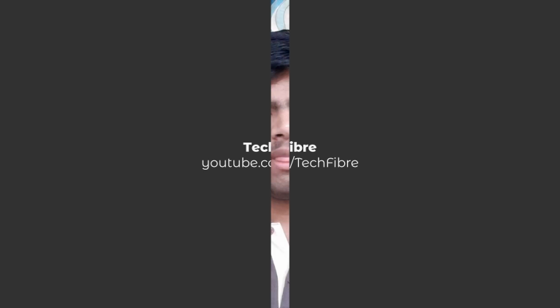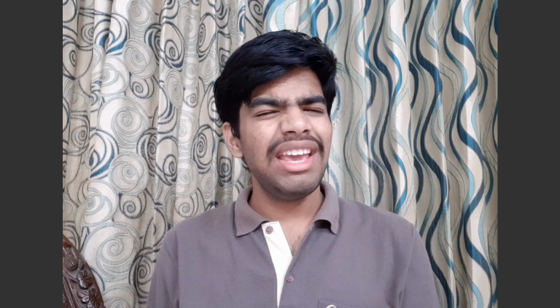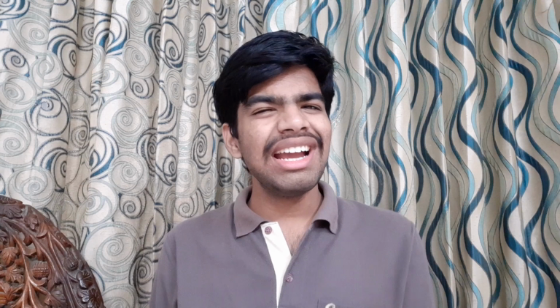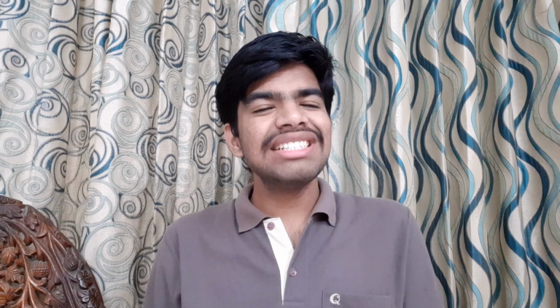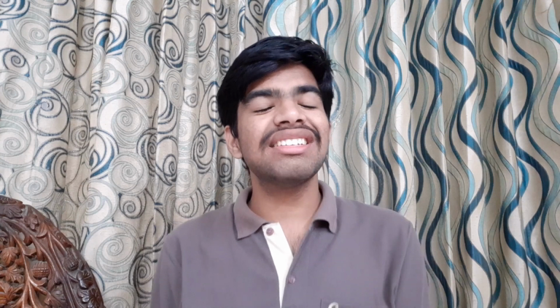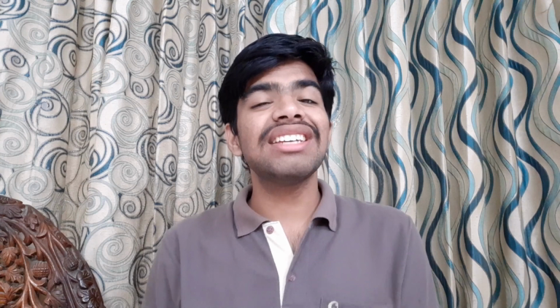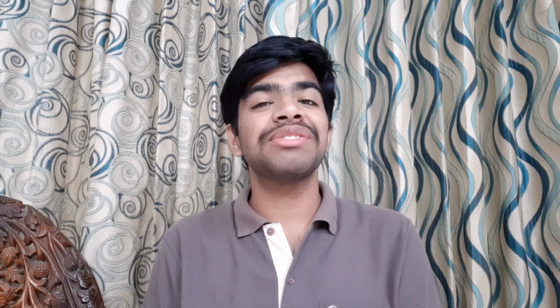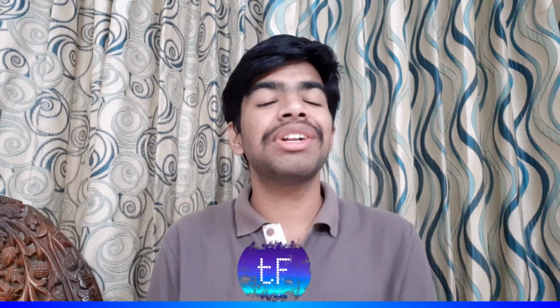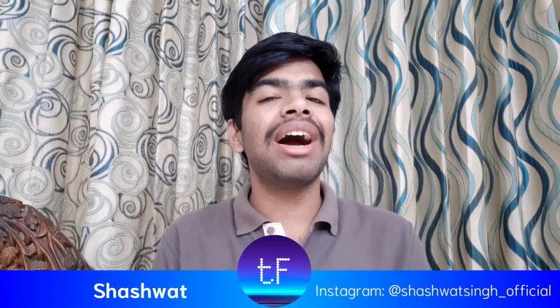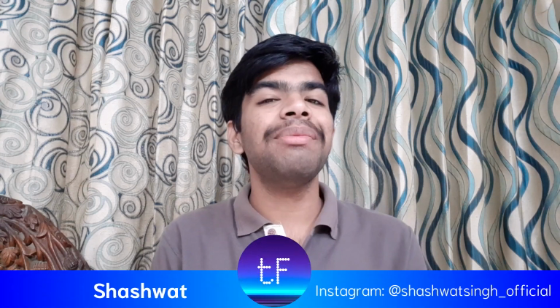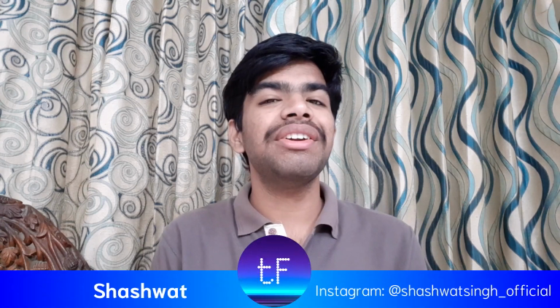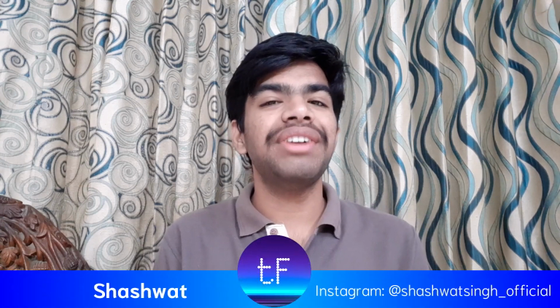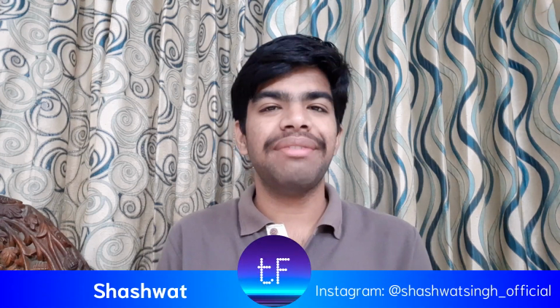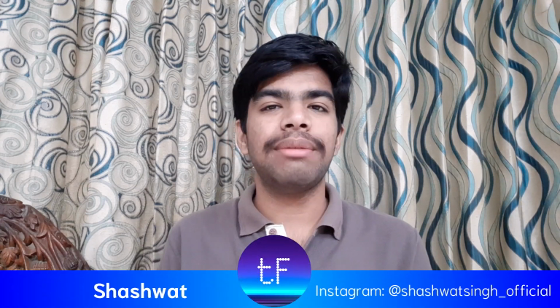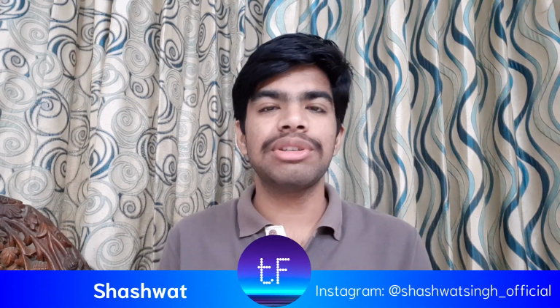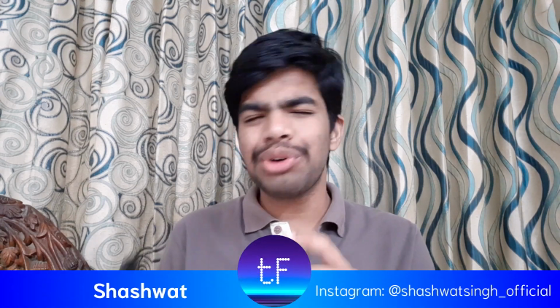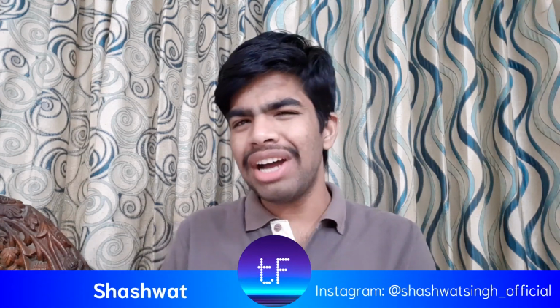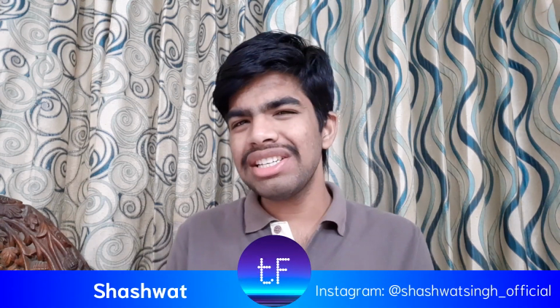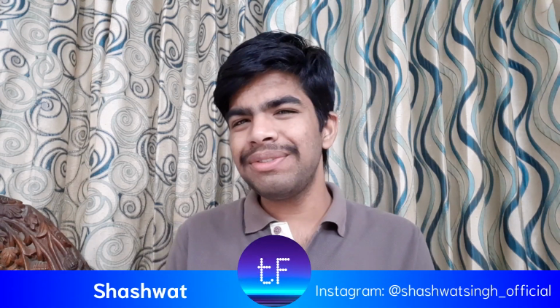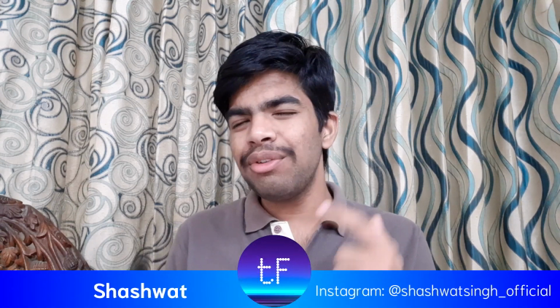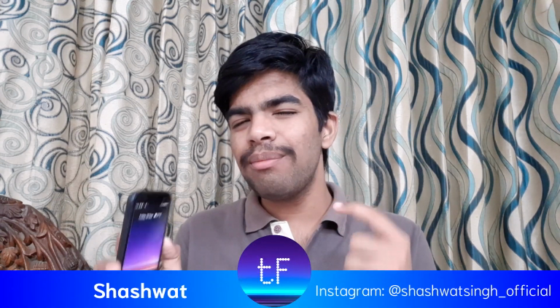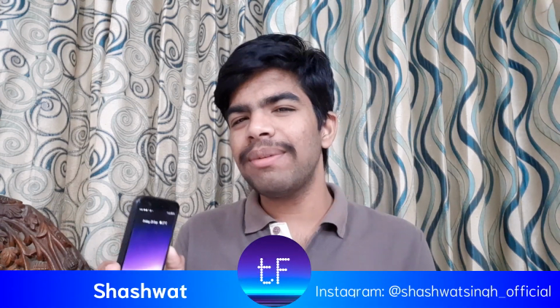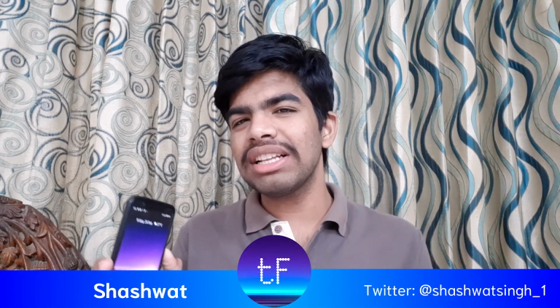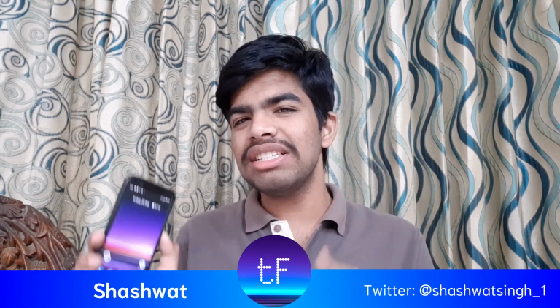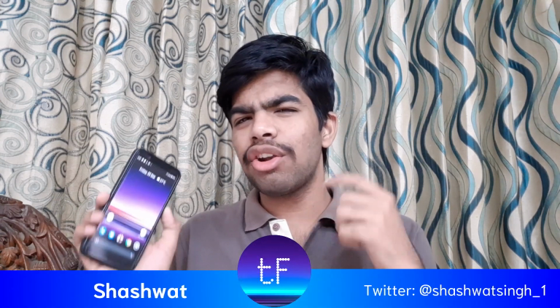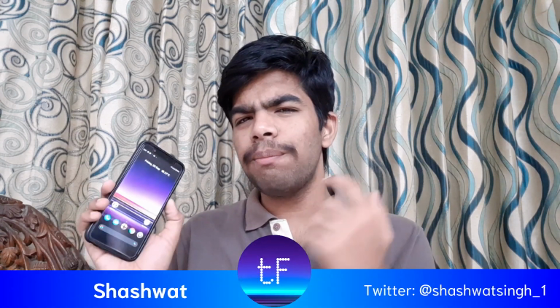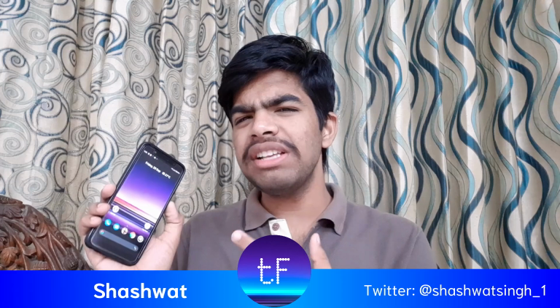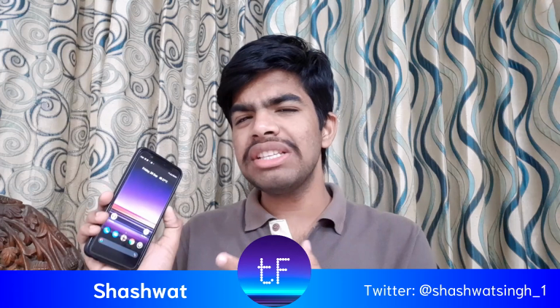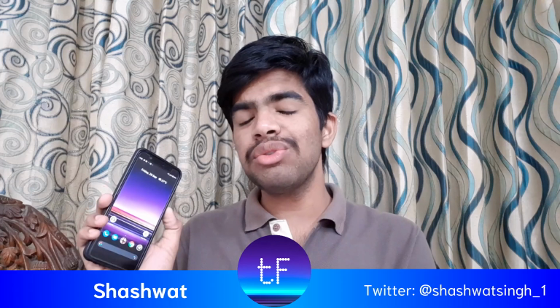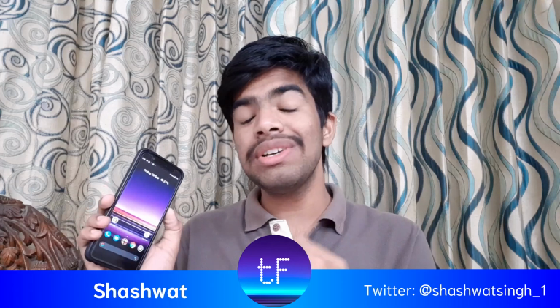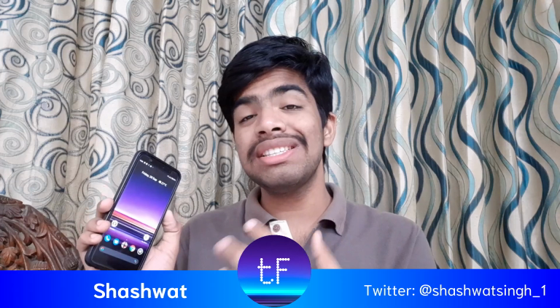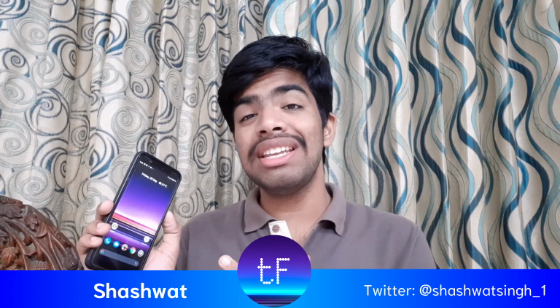Hey guys, this is Shashita and you are watching TechFarber. In today's video, I am going to talk about Pixis OS 3.